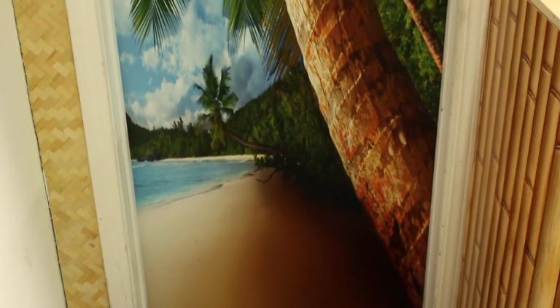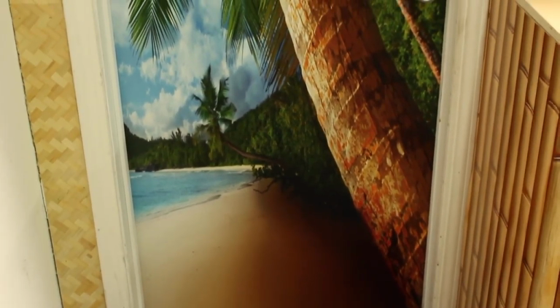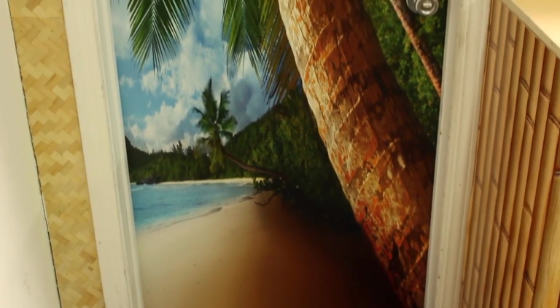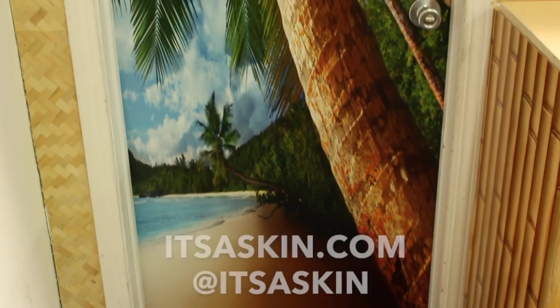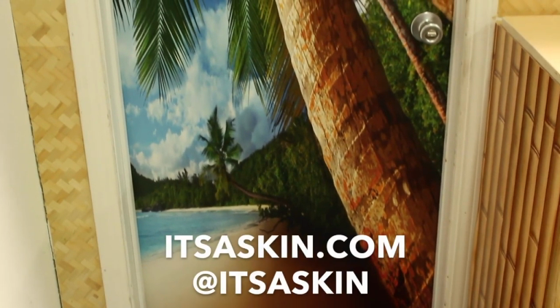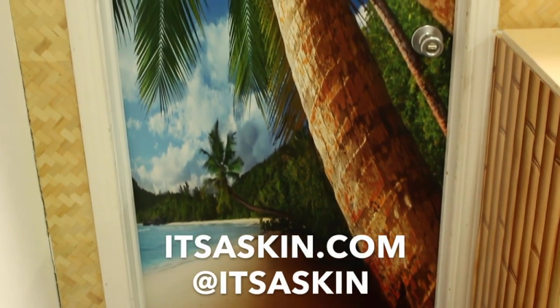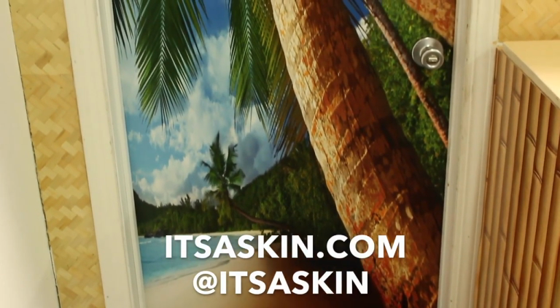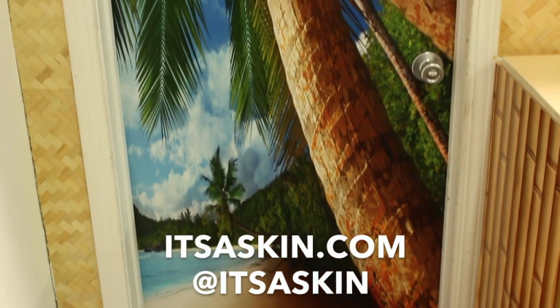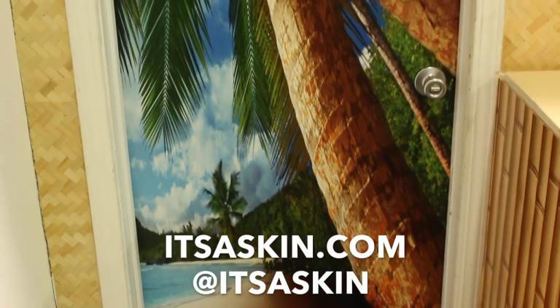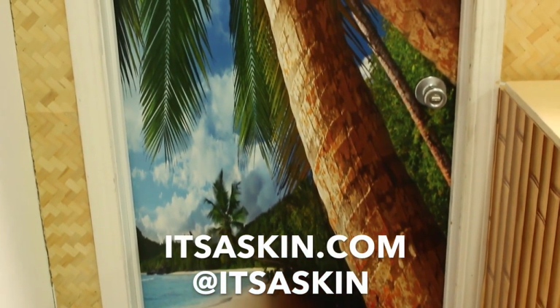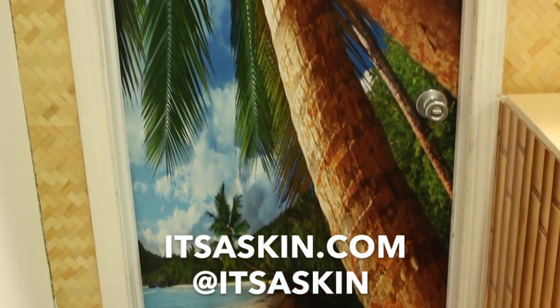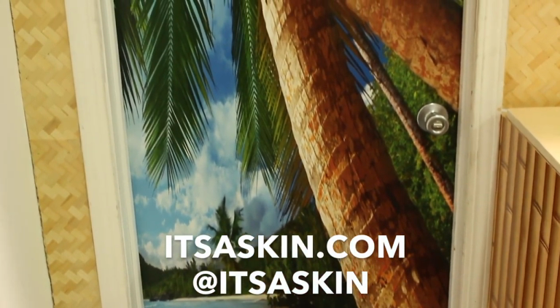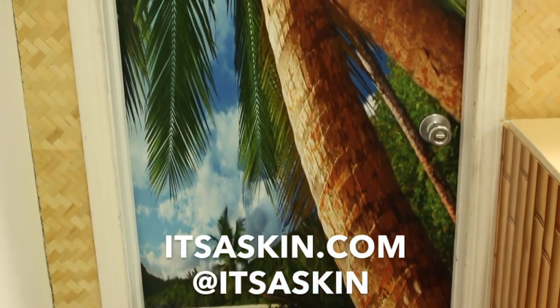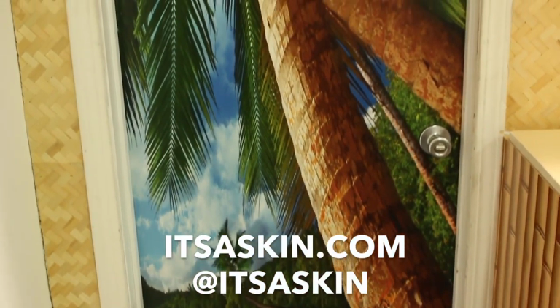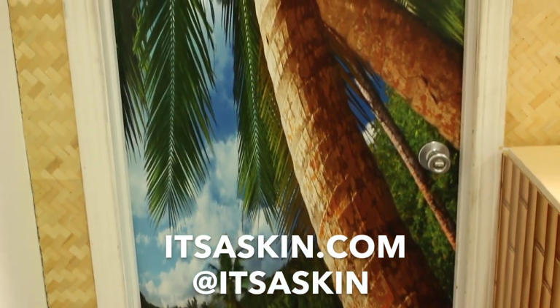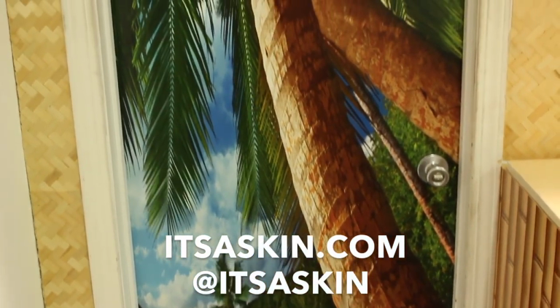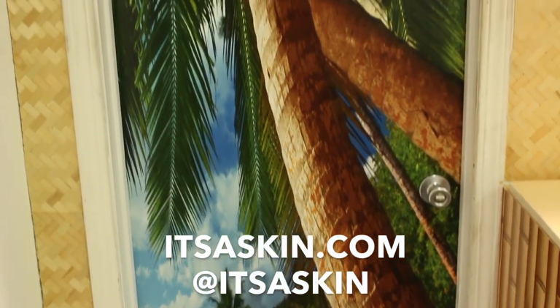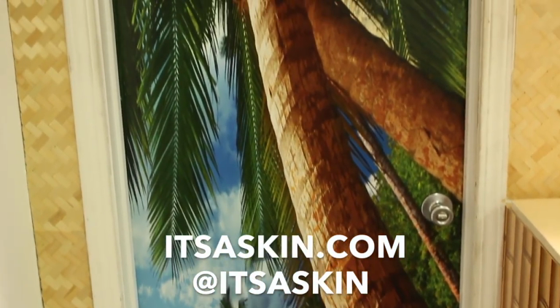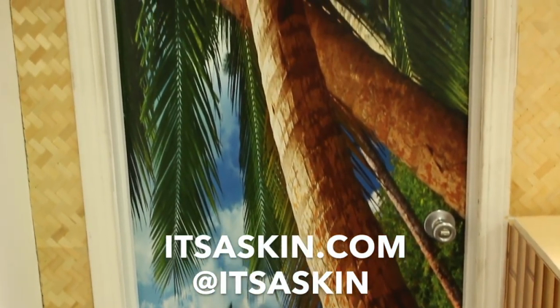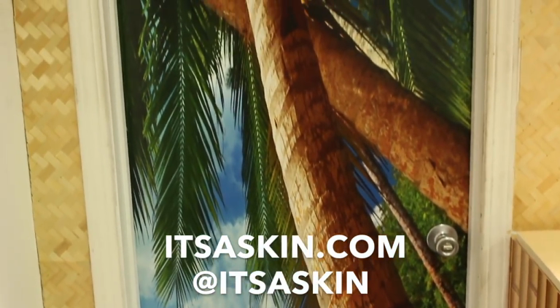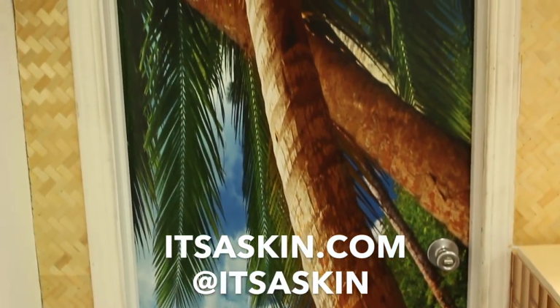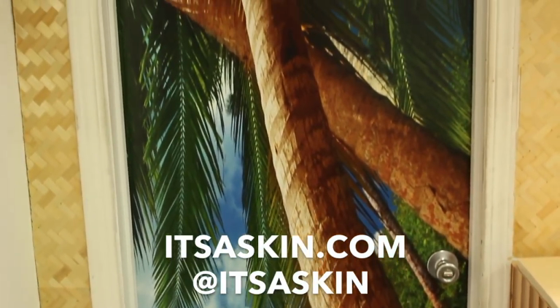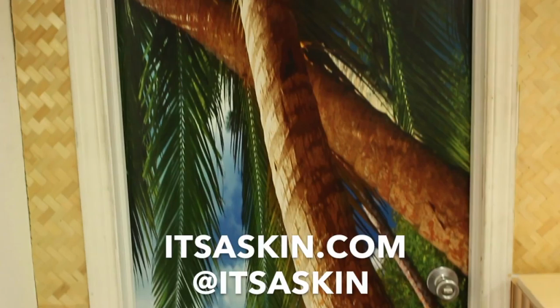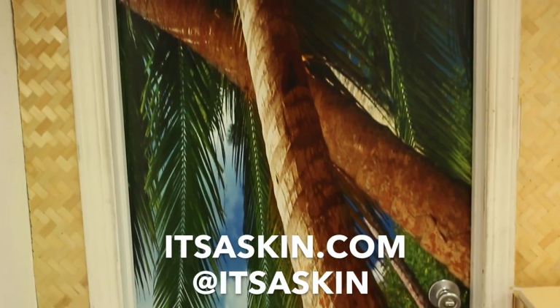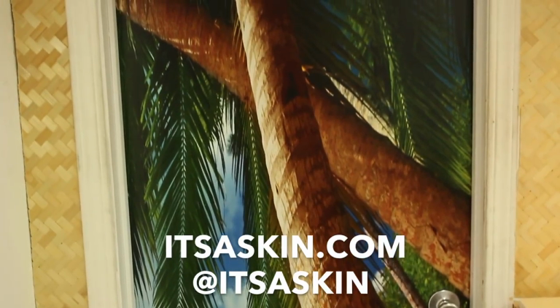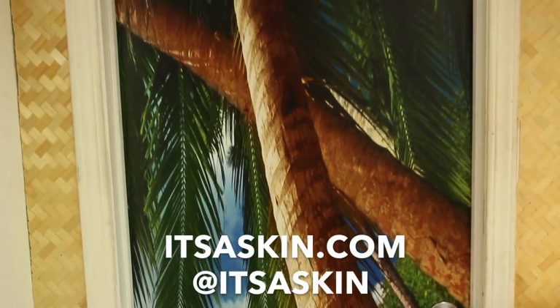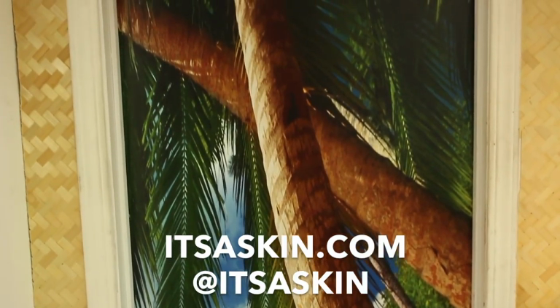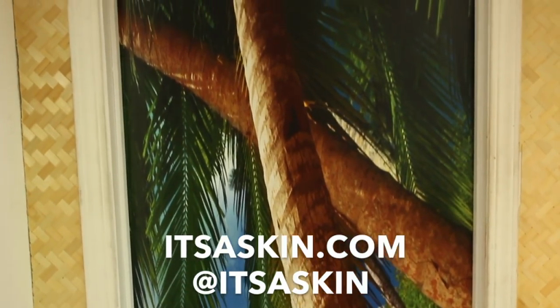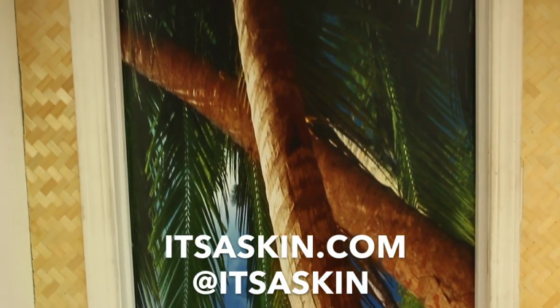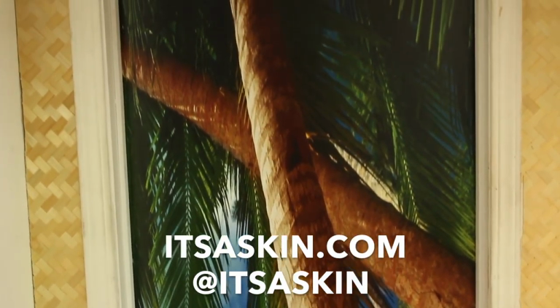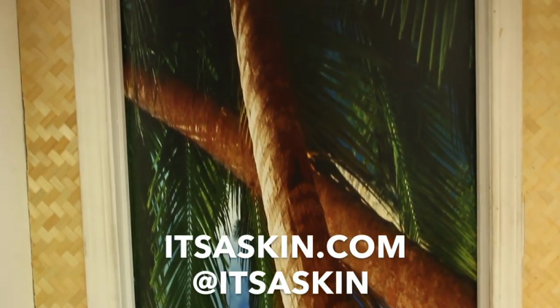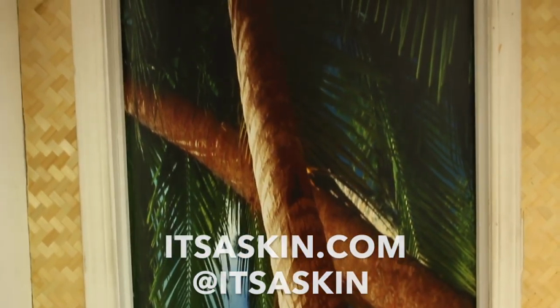Remember to check us out at itsaskin.com, follow us on Facebook at itsaskin.com, and of course on Instagram.